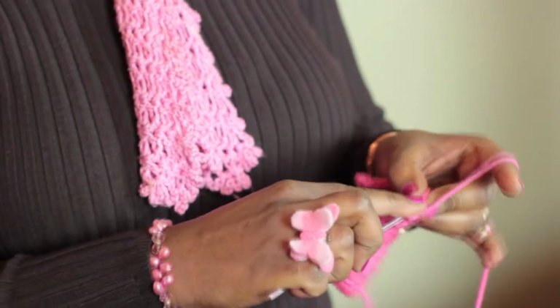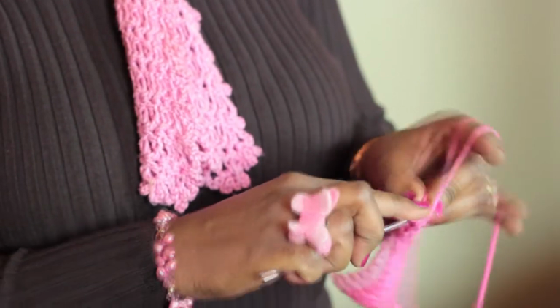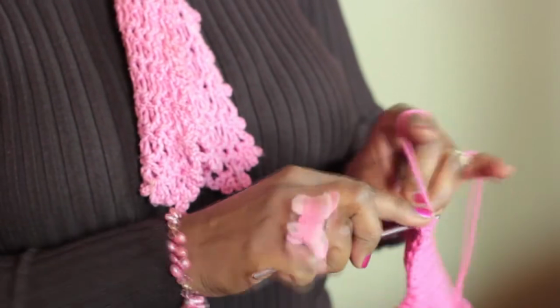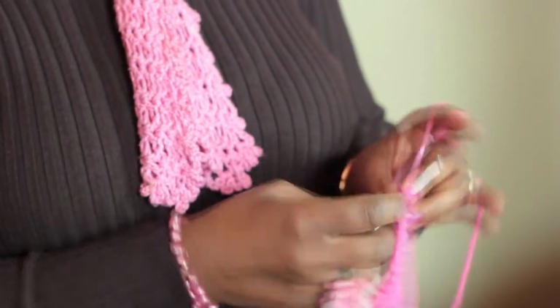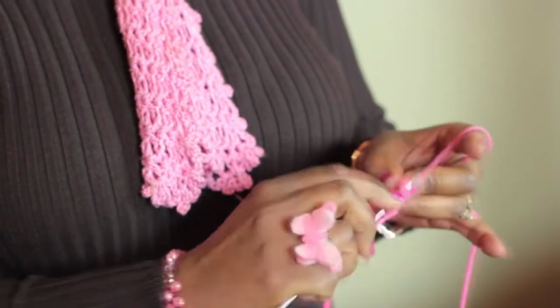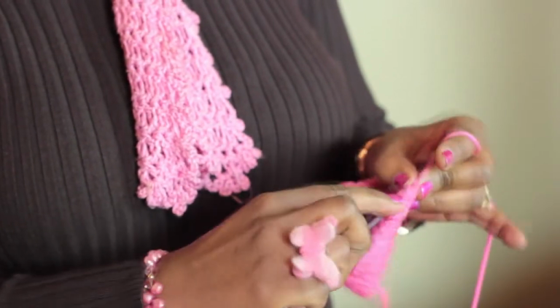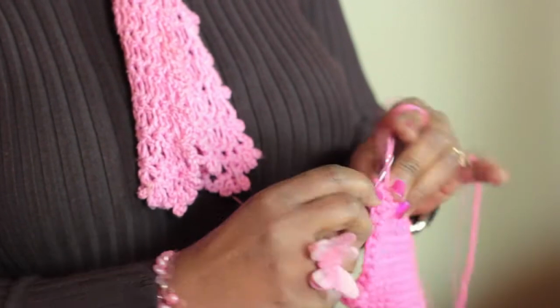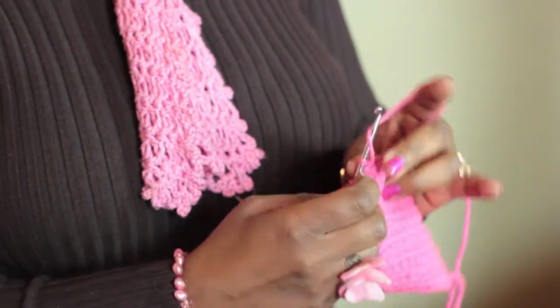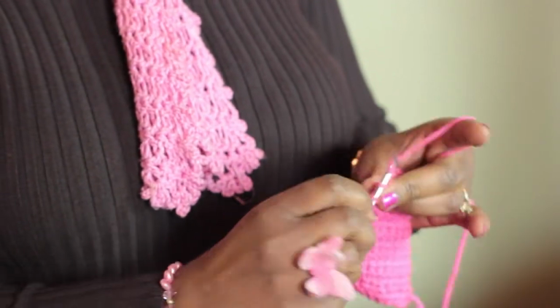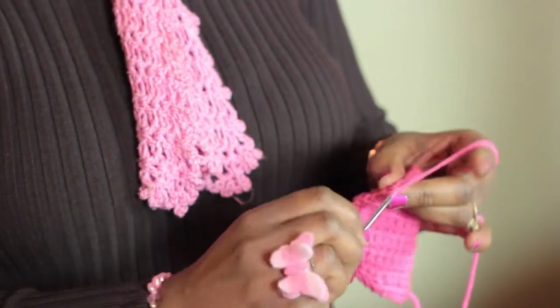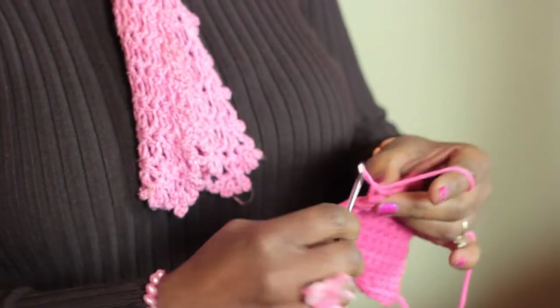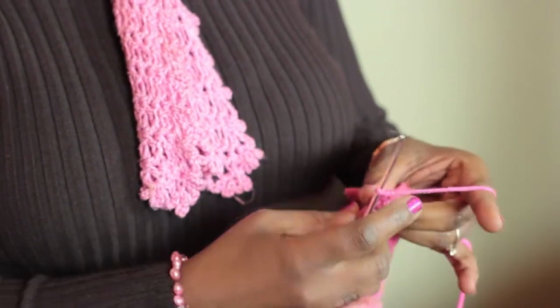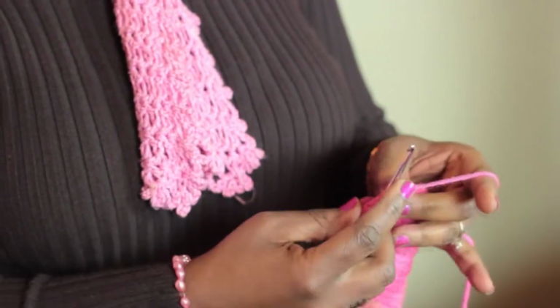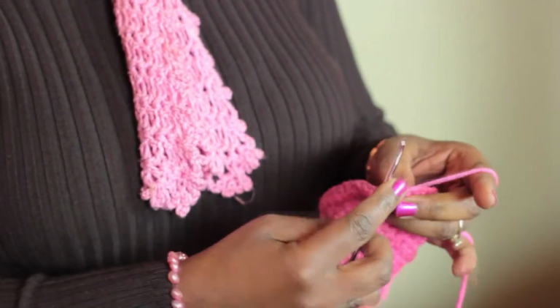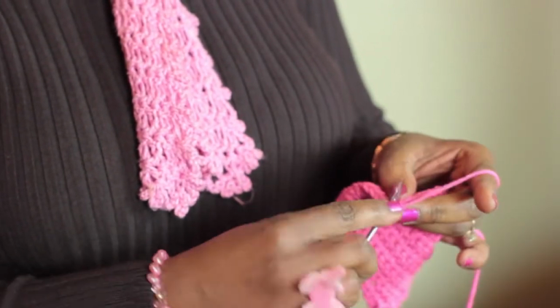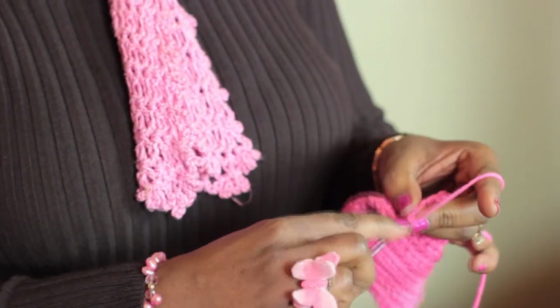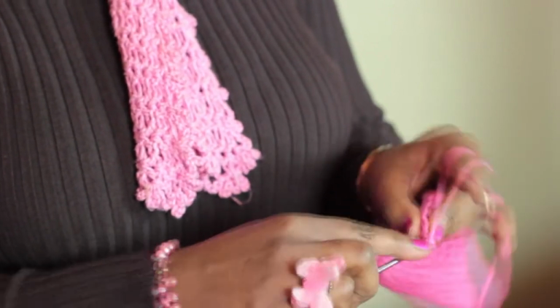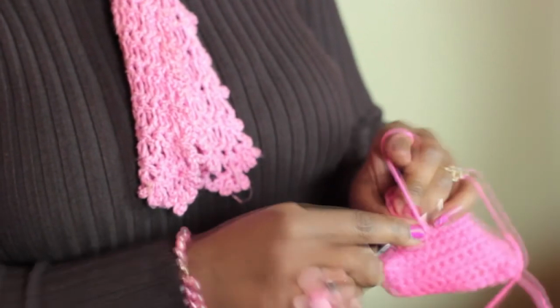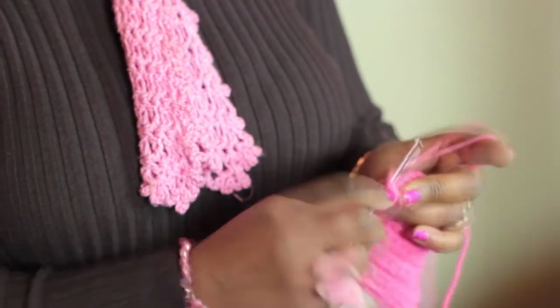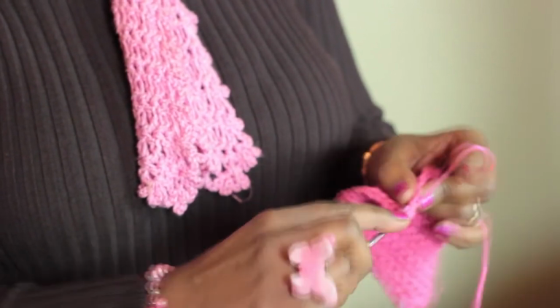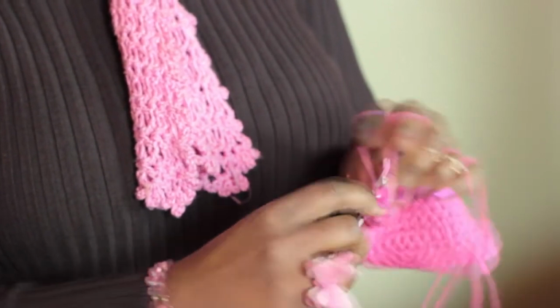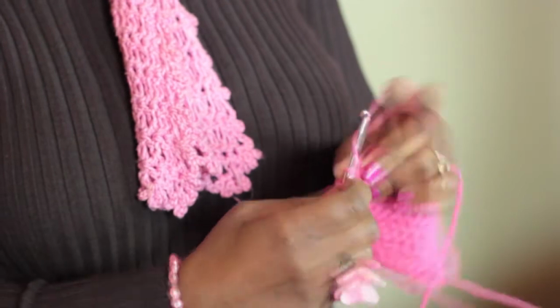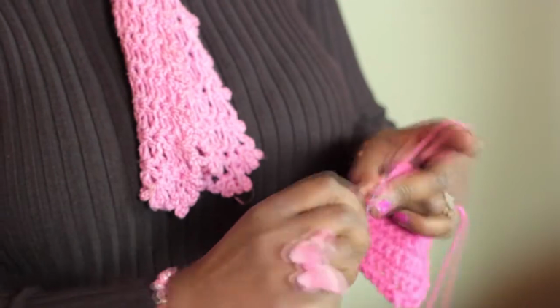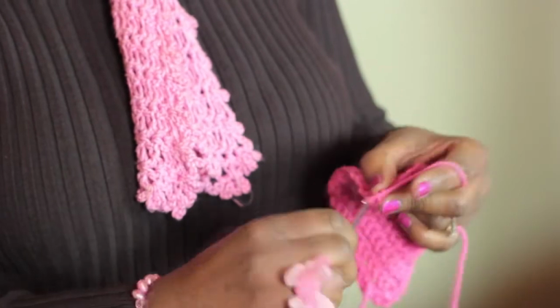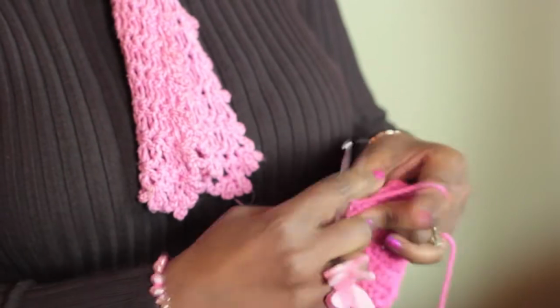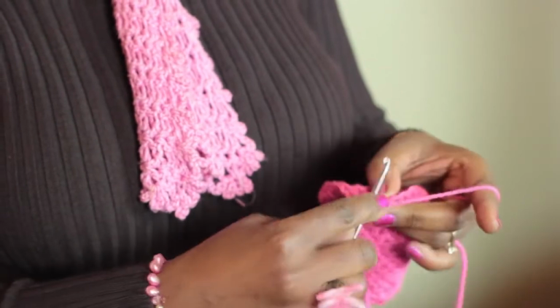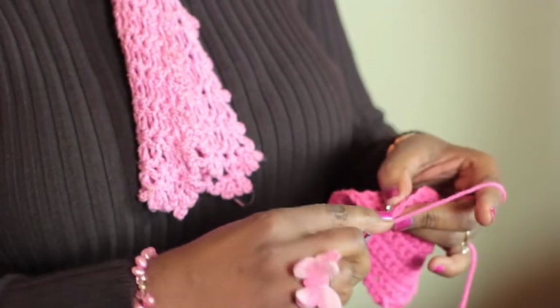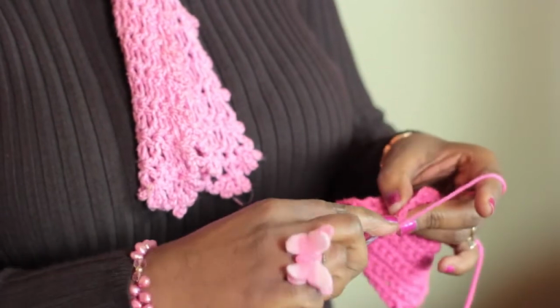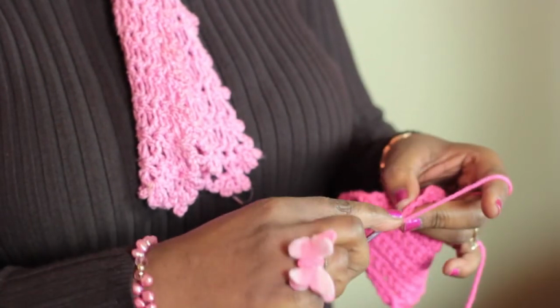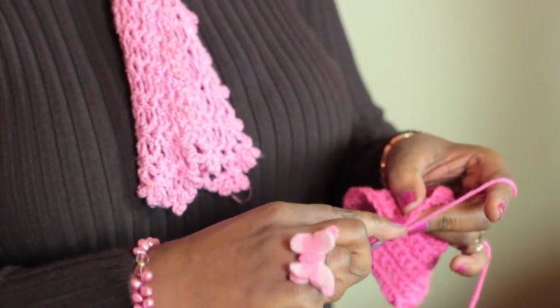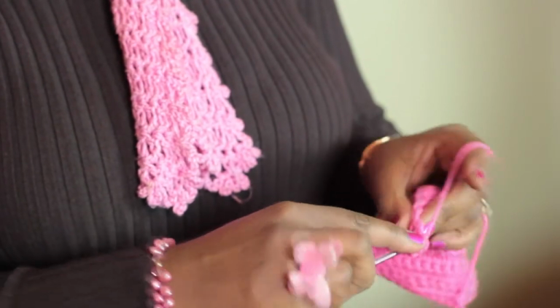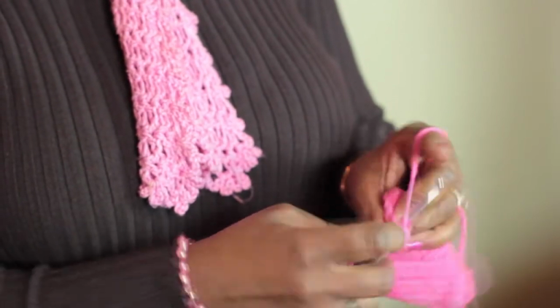So now we're at the next corner. There's one, two, three.